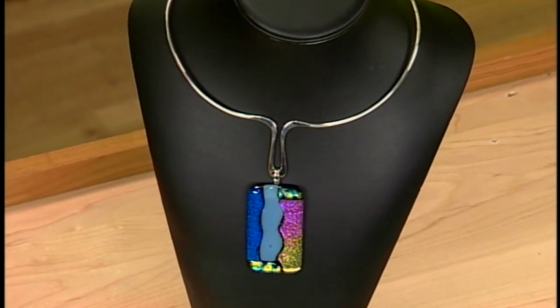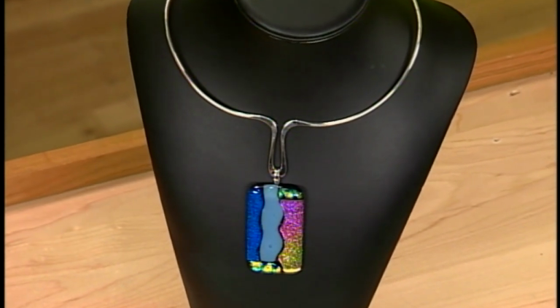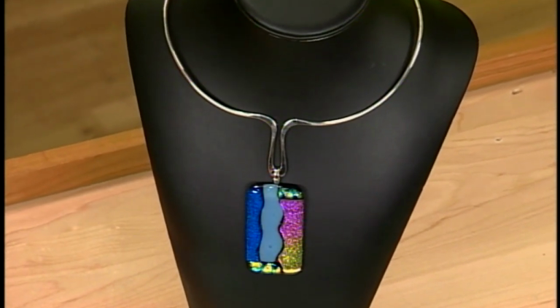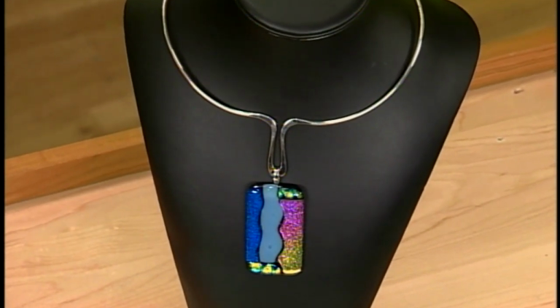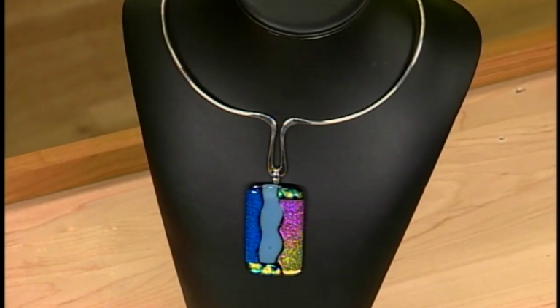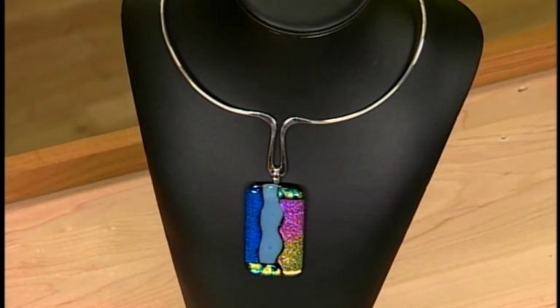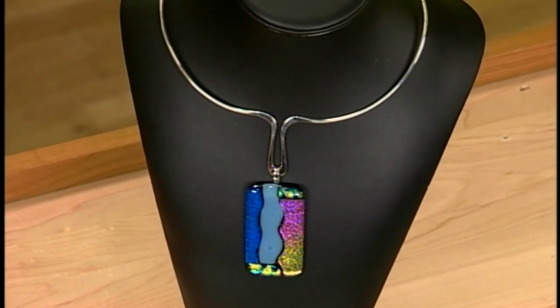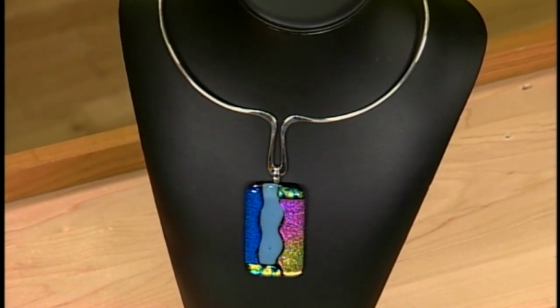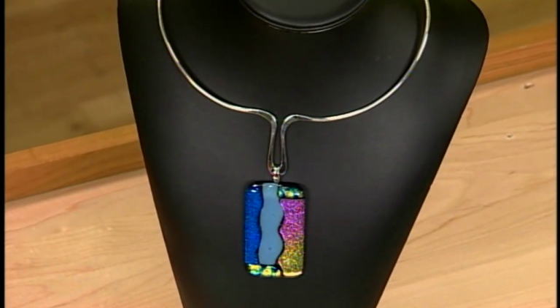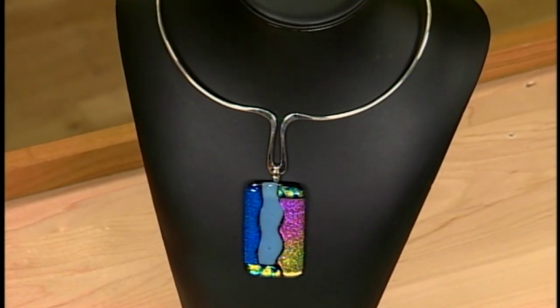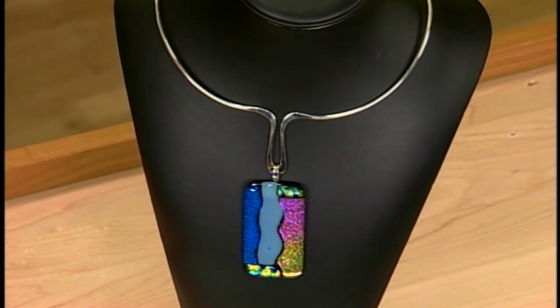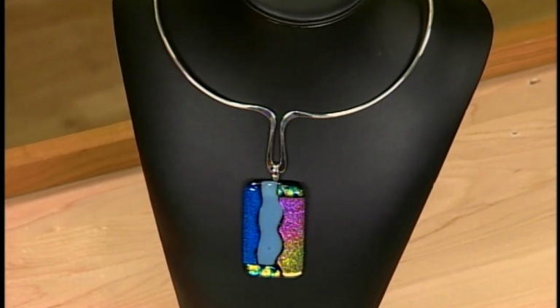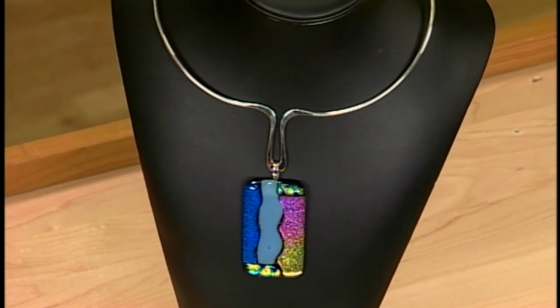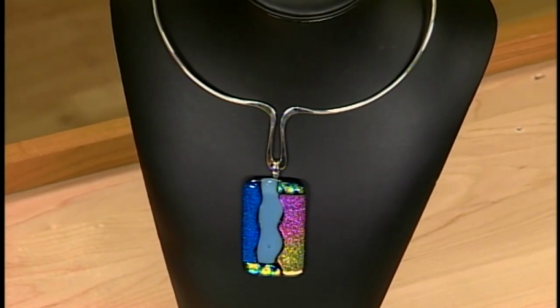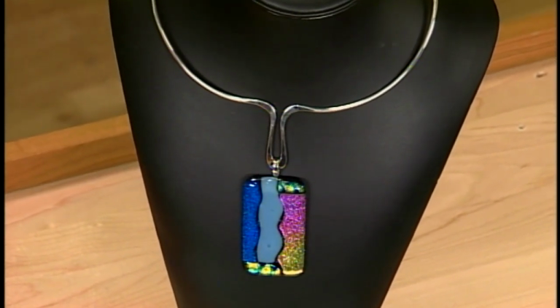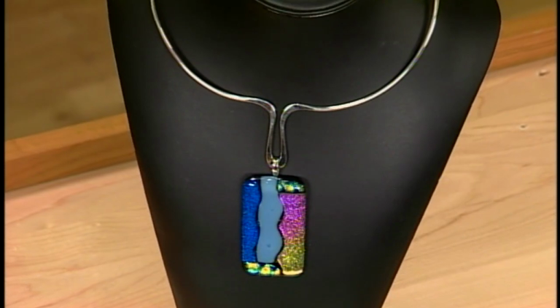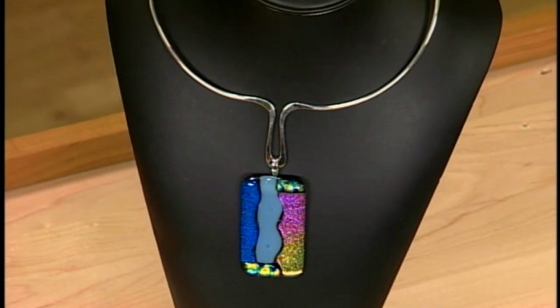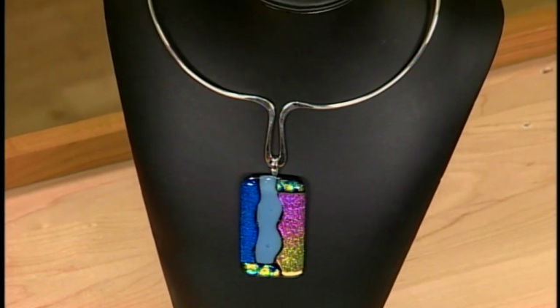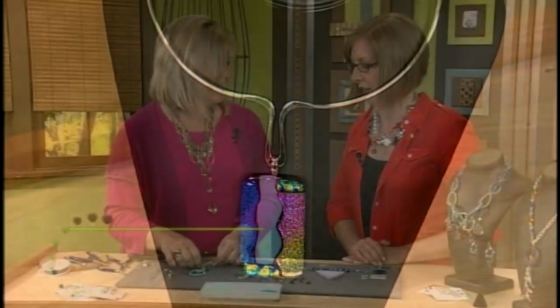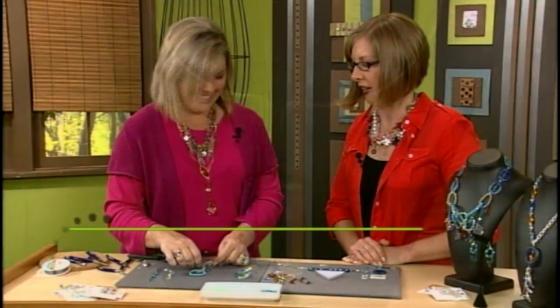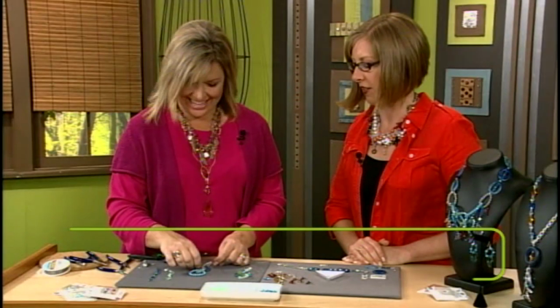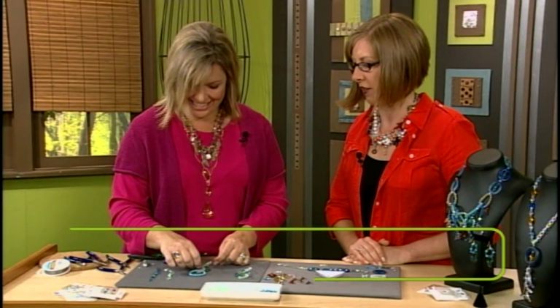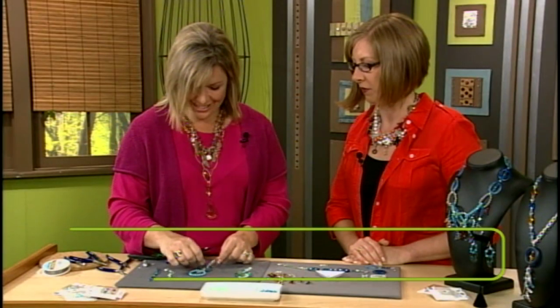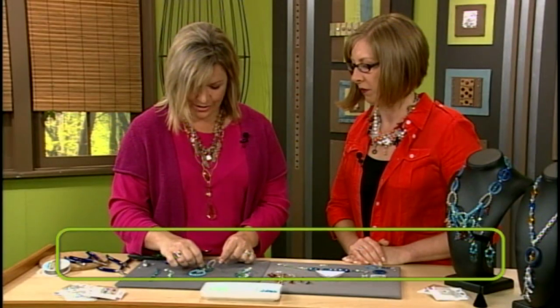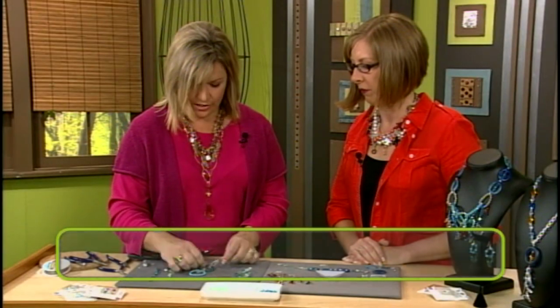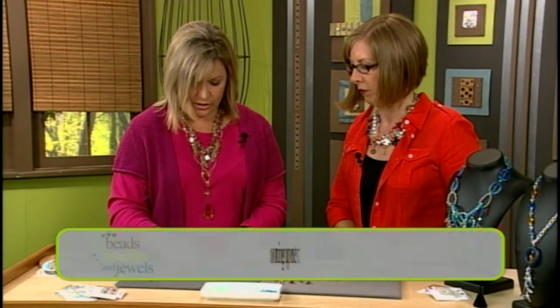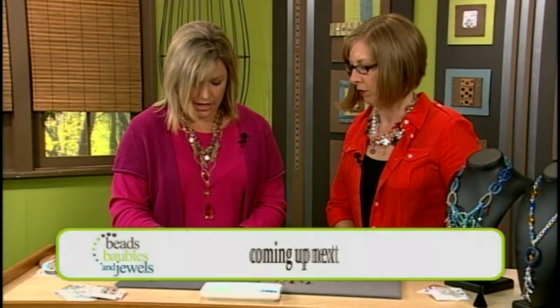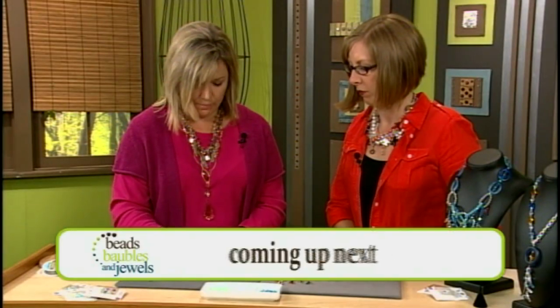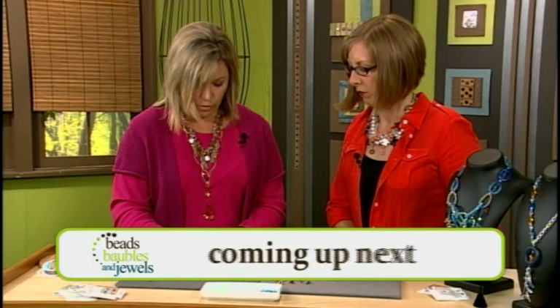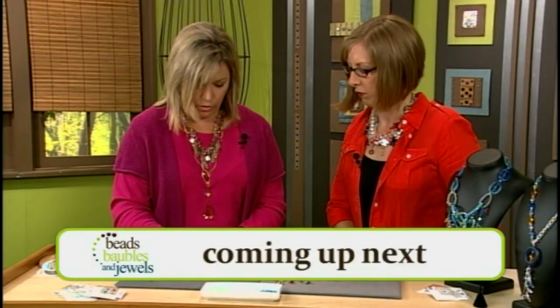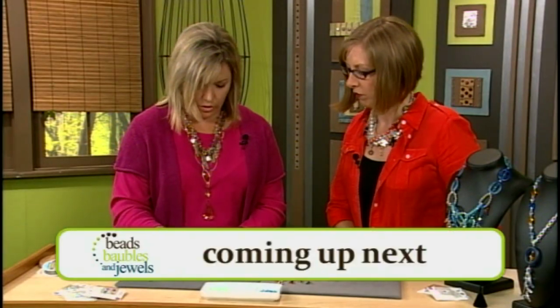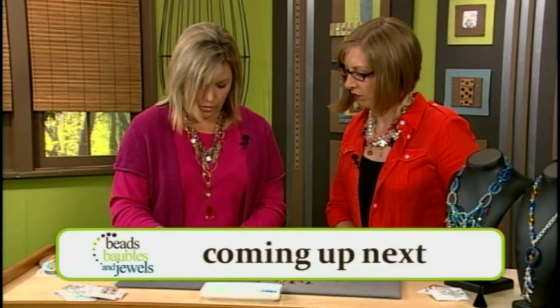Well, thanks Mark — this is a great way to hang any type of bead or pendant. Thank you! And when we come back, we're going to chat with June Beach.